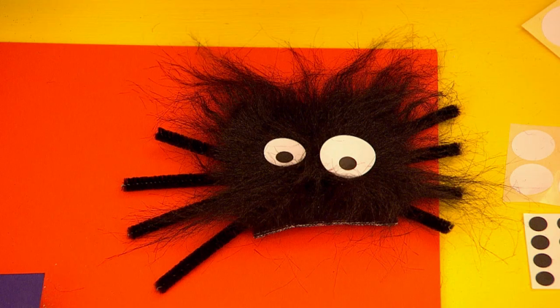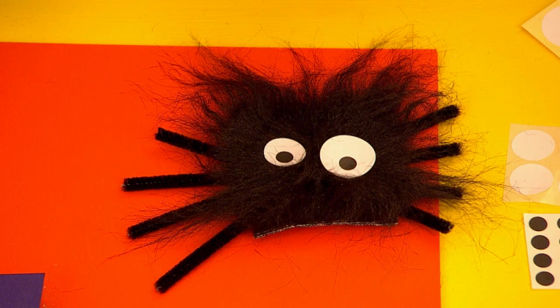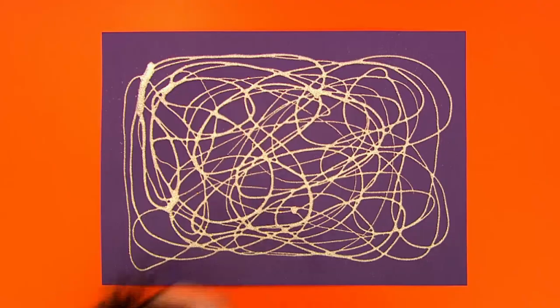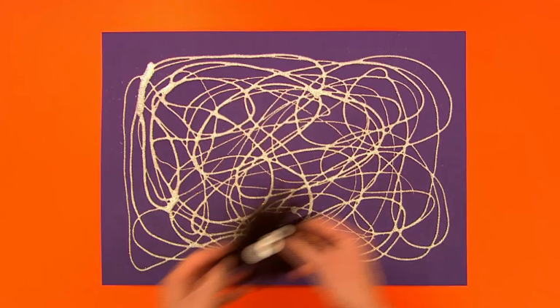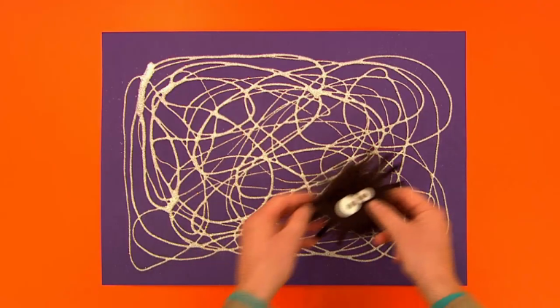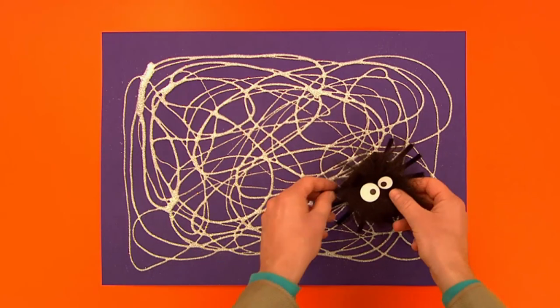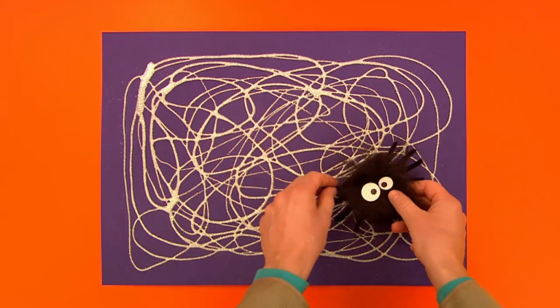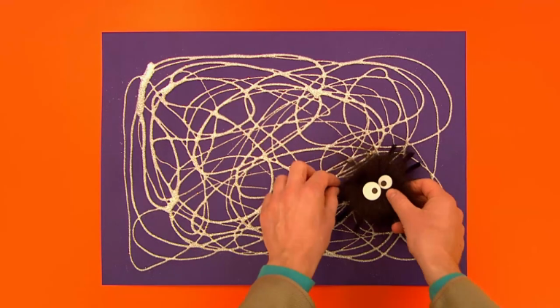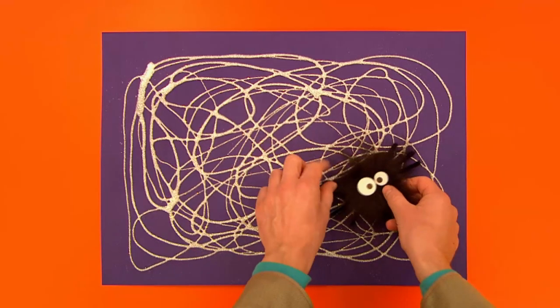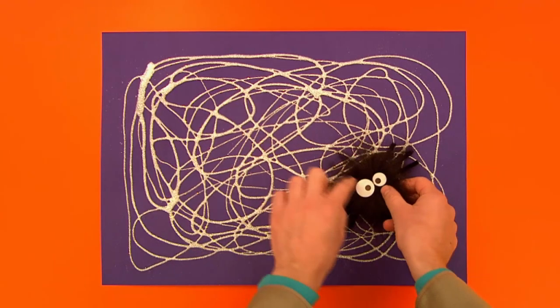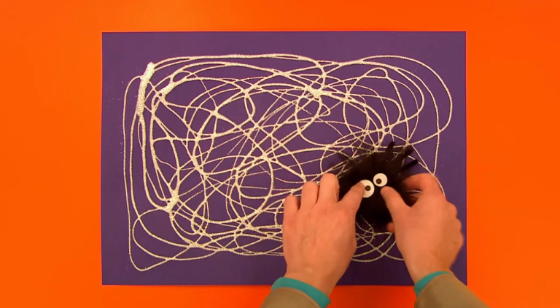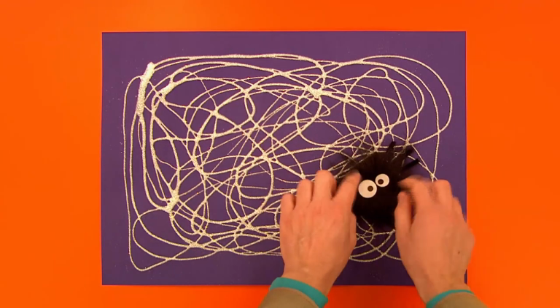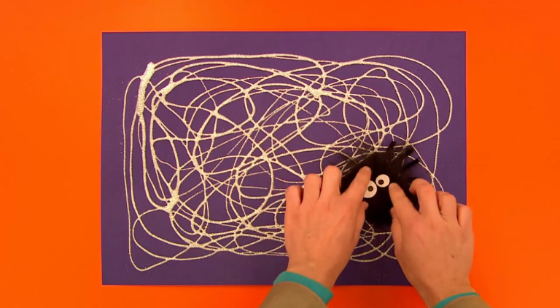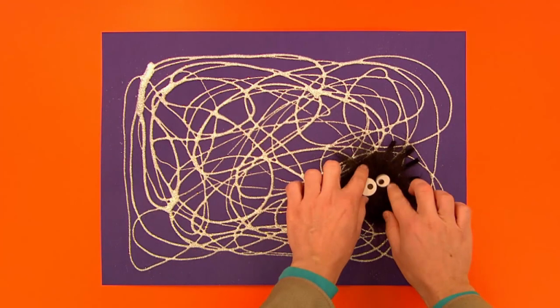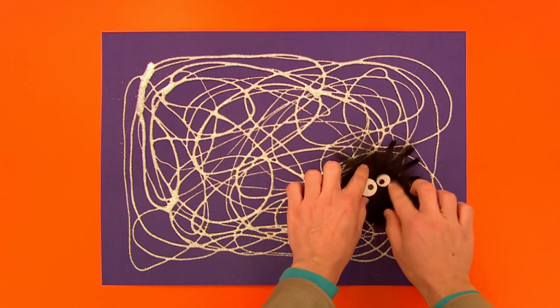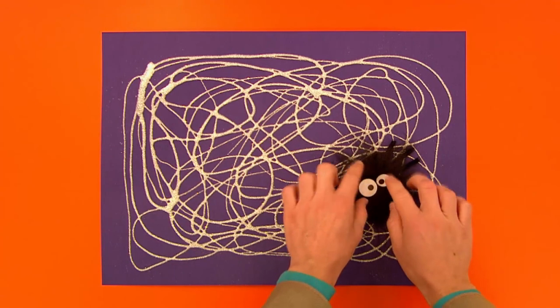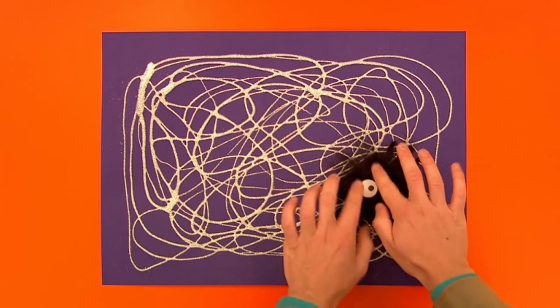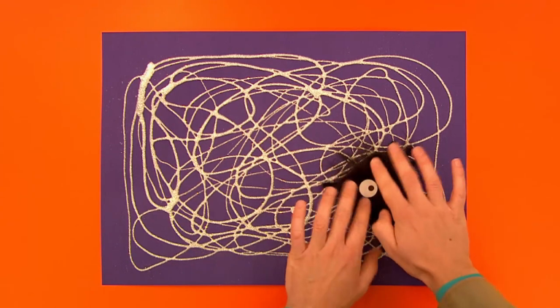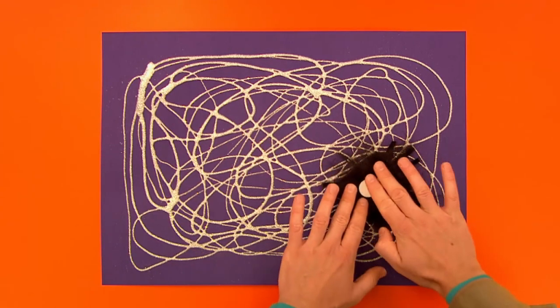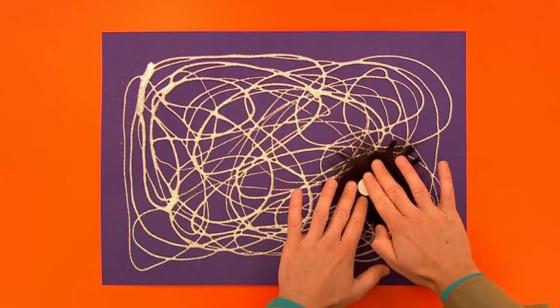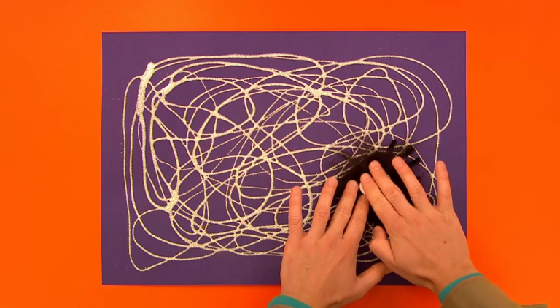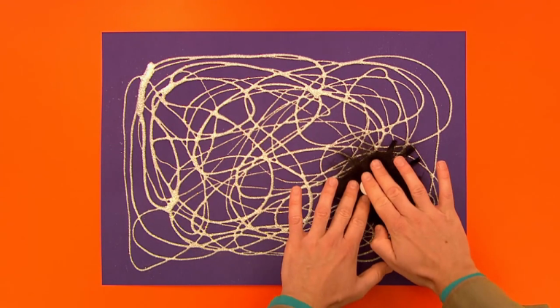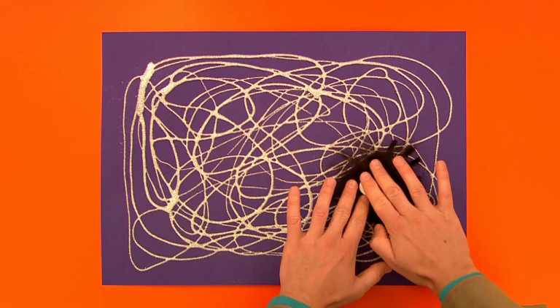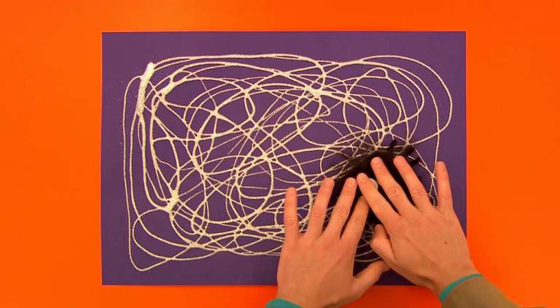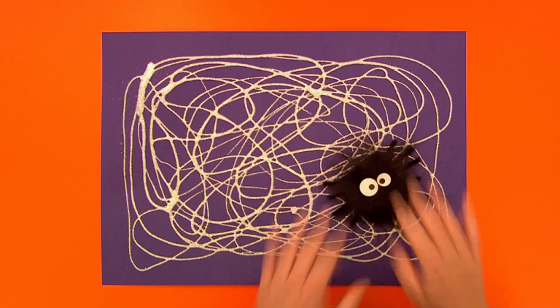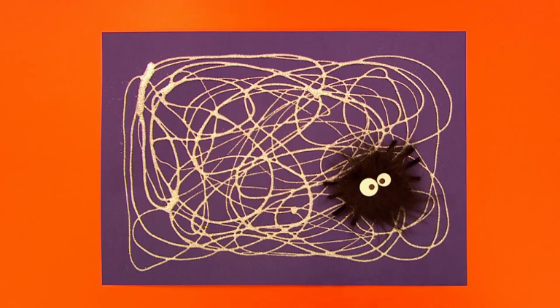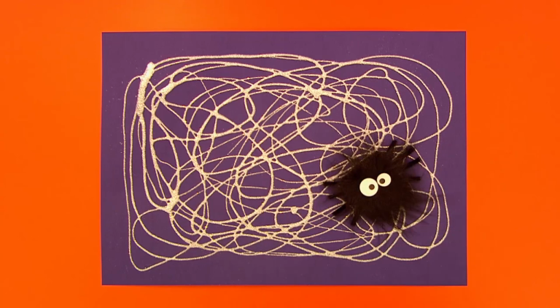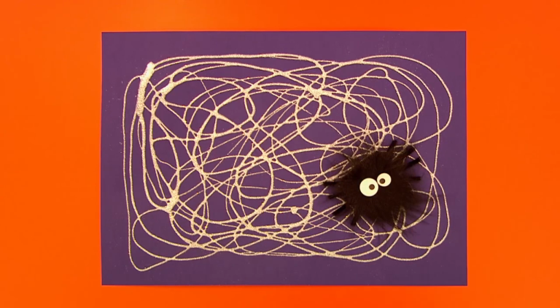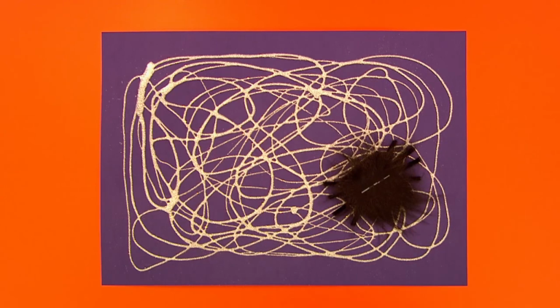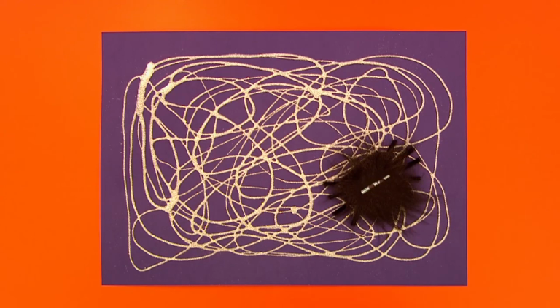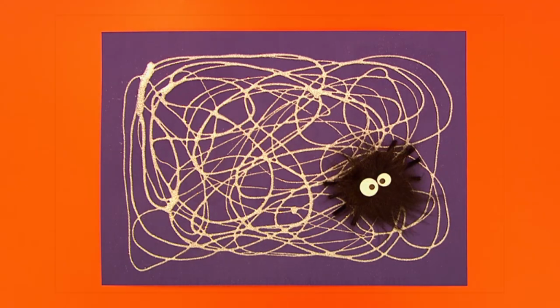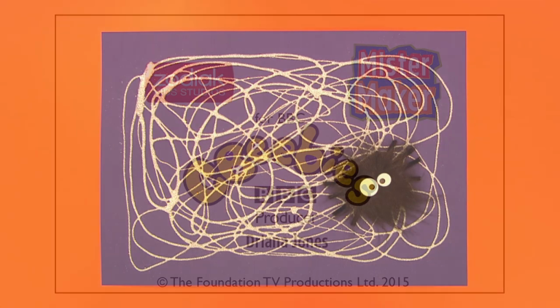So let's add him to our sparkly web. There you go my friends. Do you like our picture? Yeah!